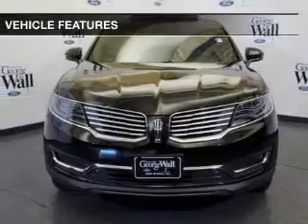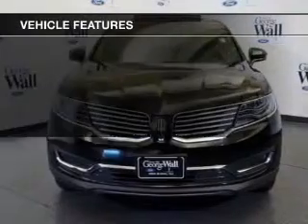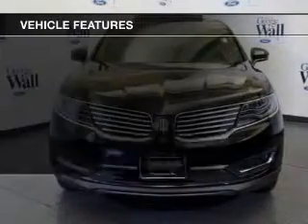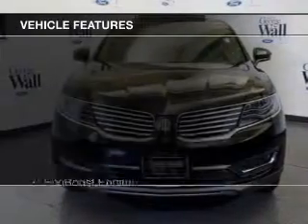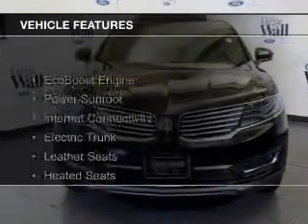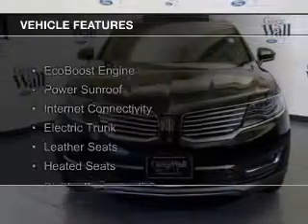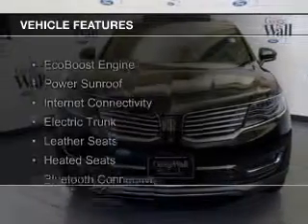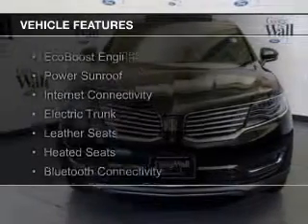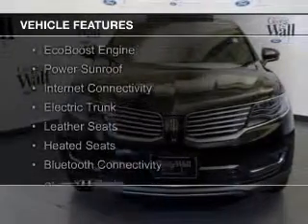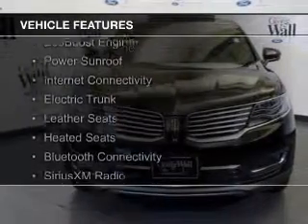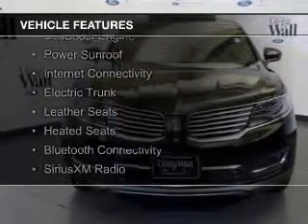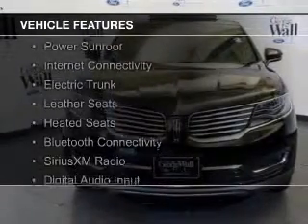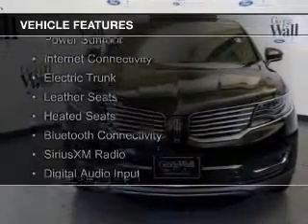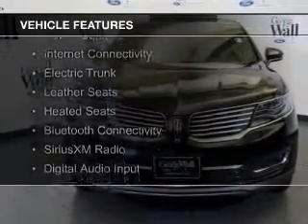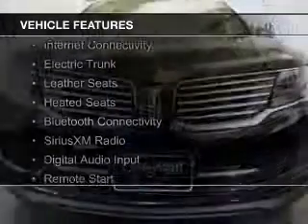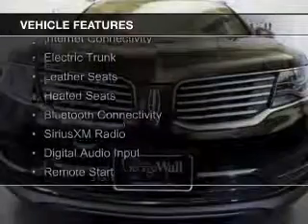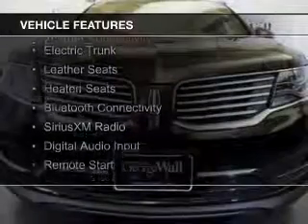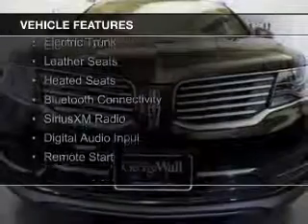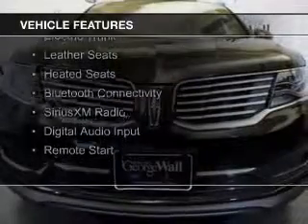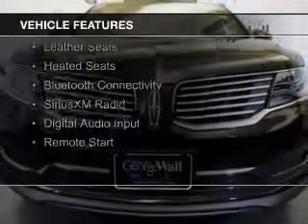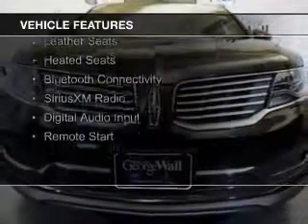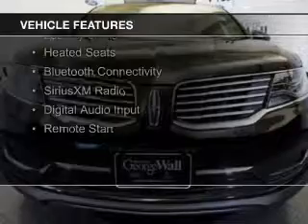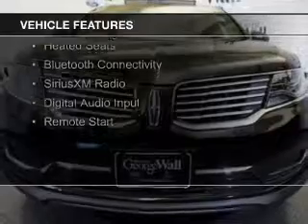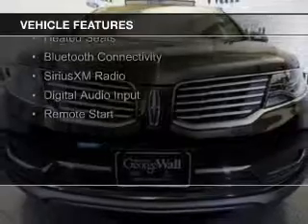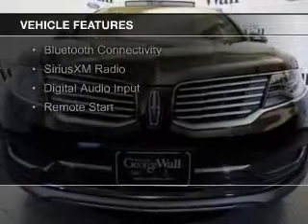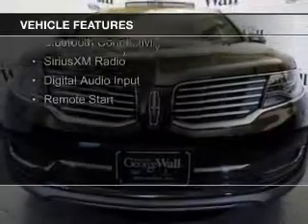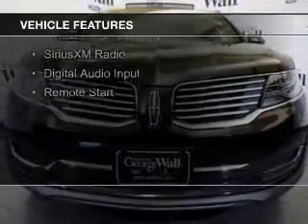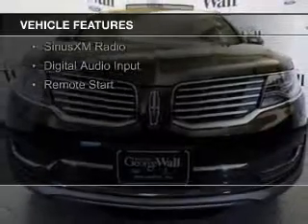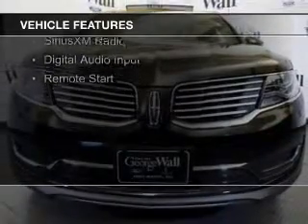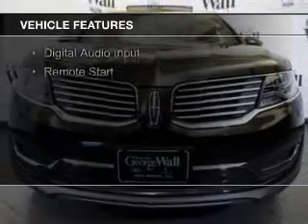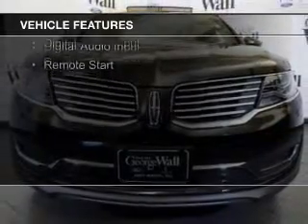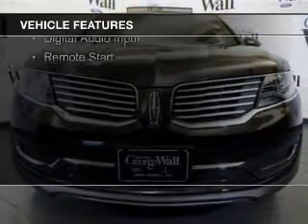The features include an EcoBoost engine, a power sunroof, internet connectivity, and an electric trunk.